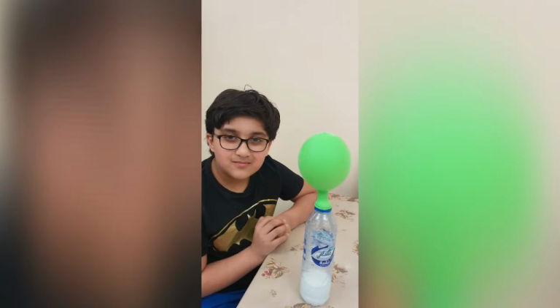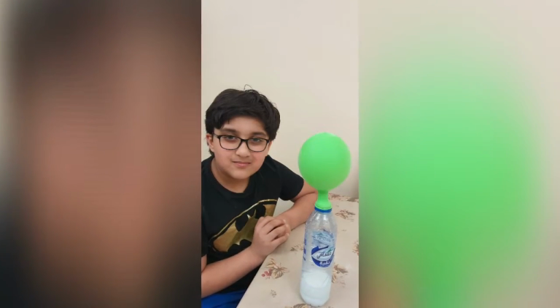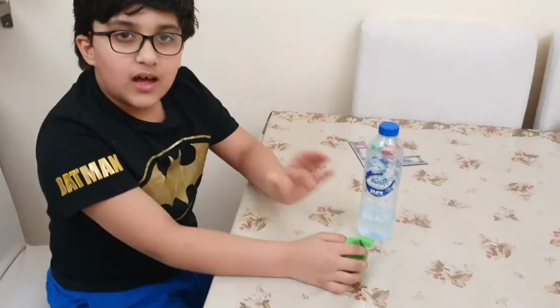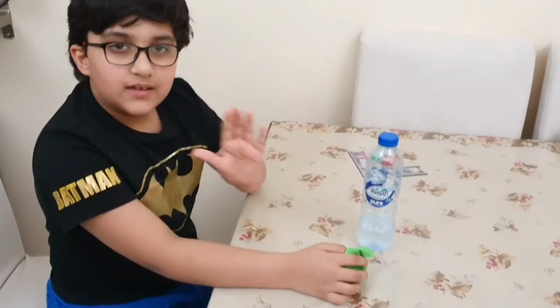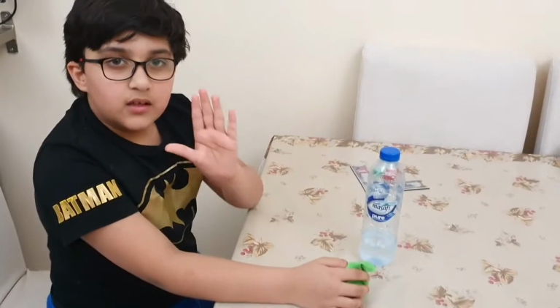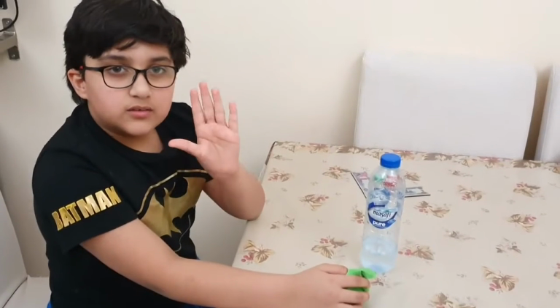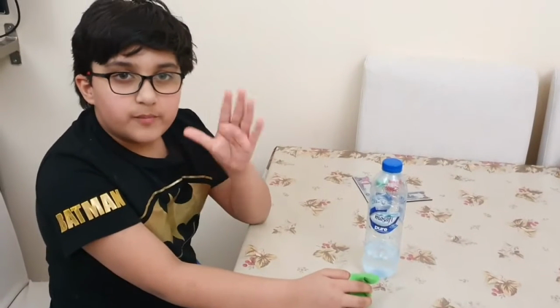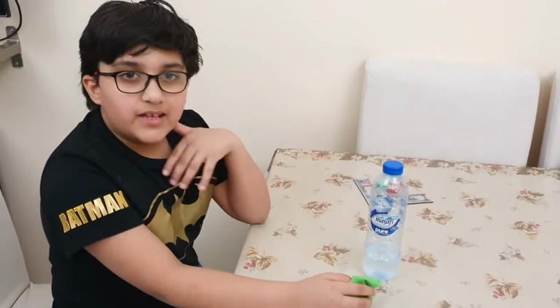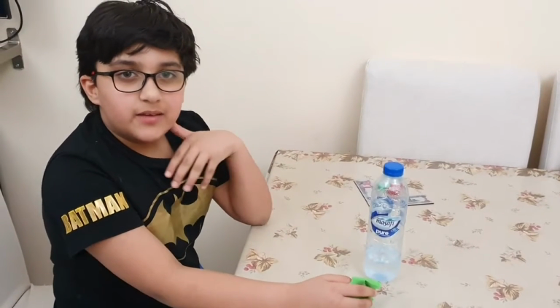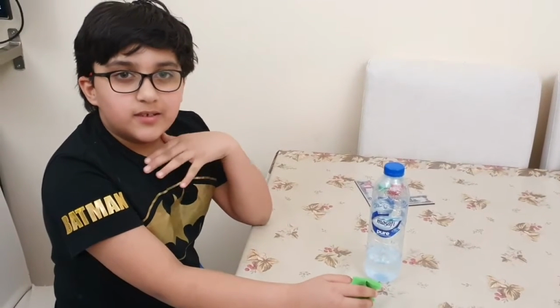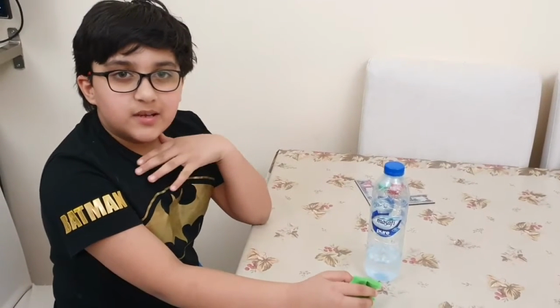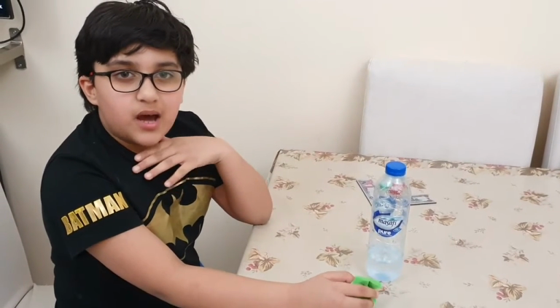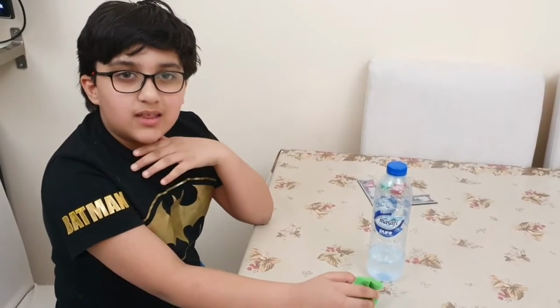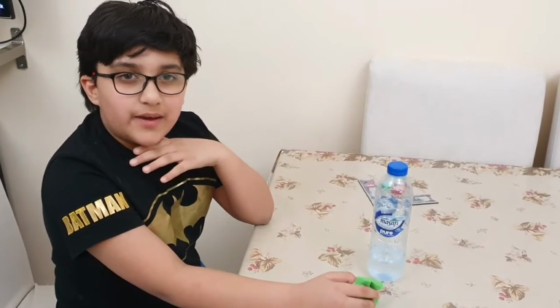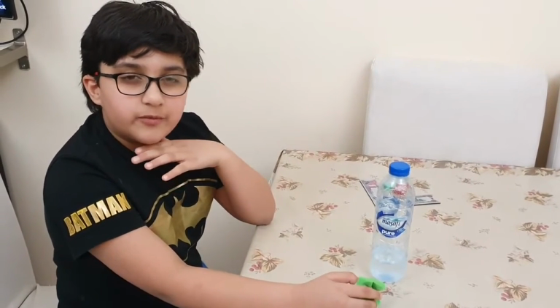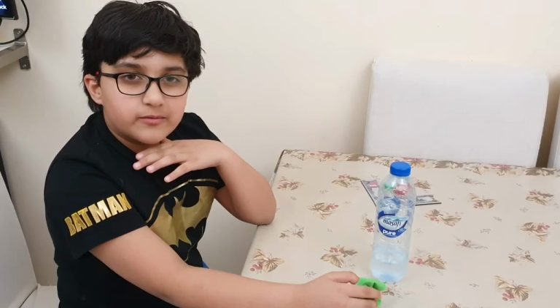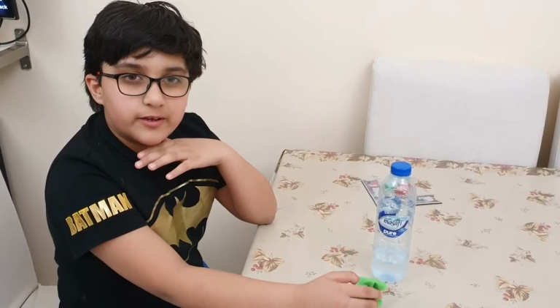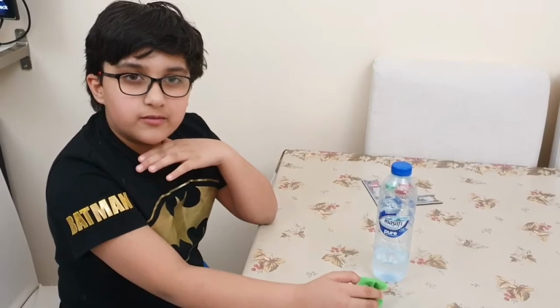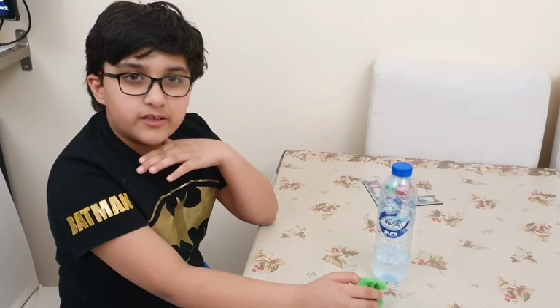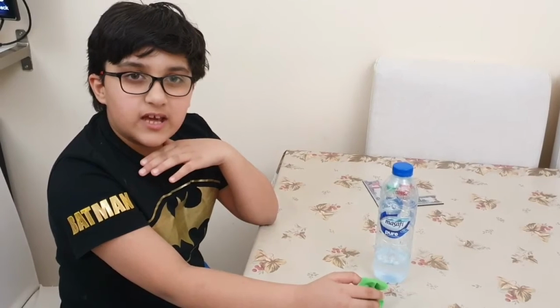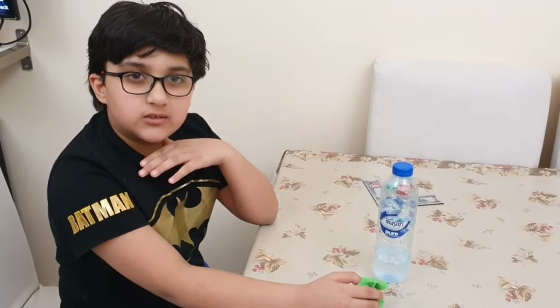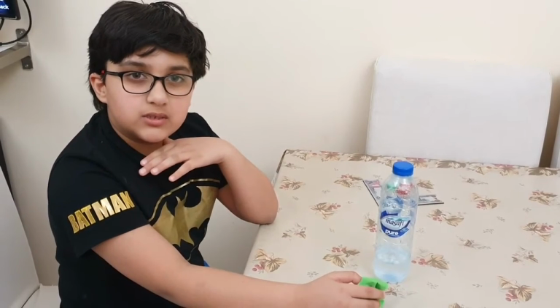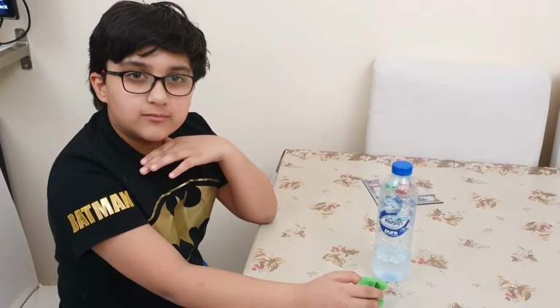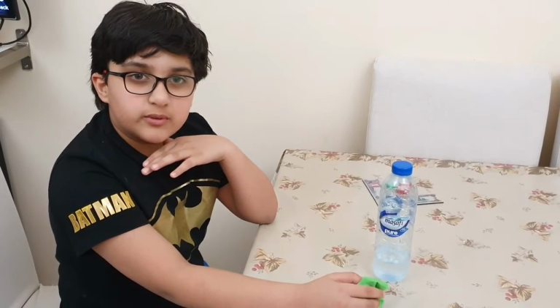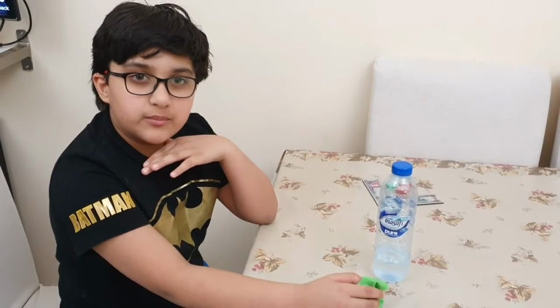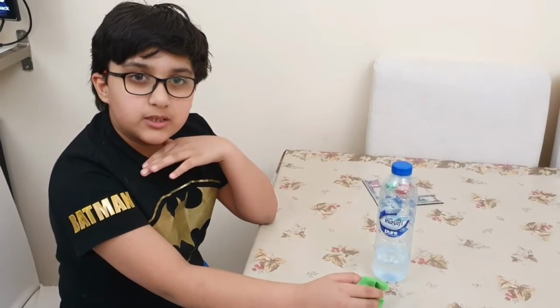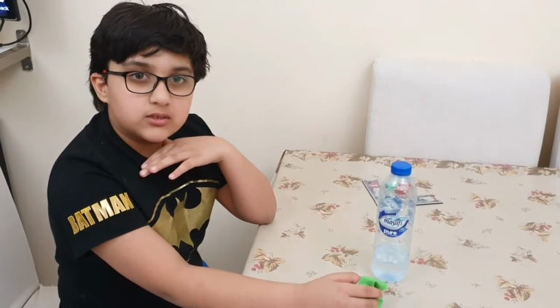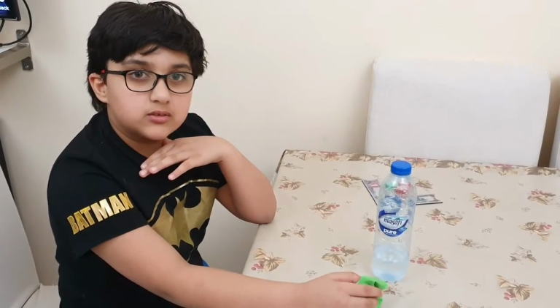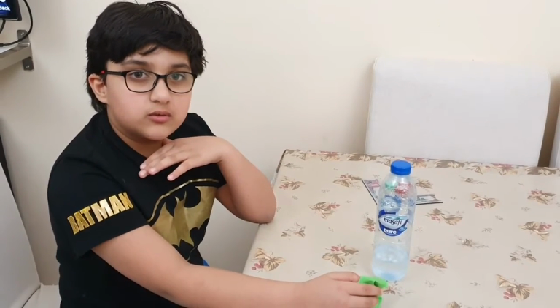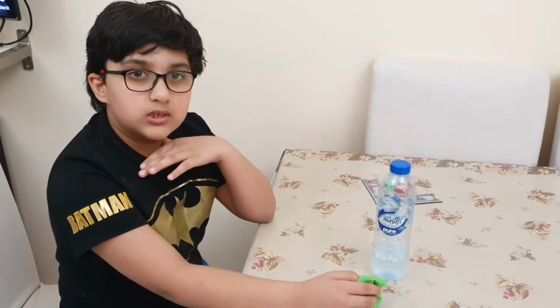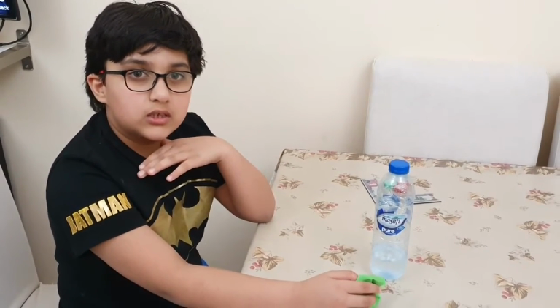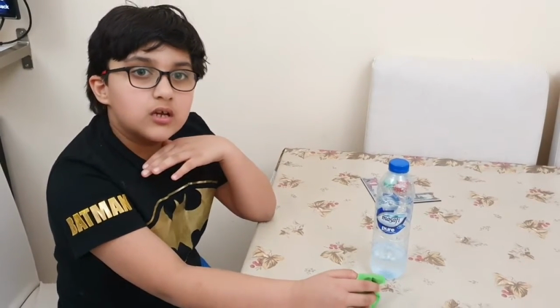Hi, my name is Ahmad. I'm from grade 3, Estrogems, Westminster School, Sharjah.